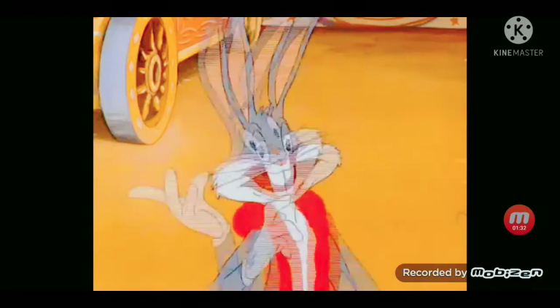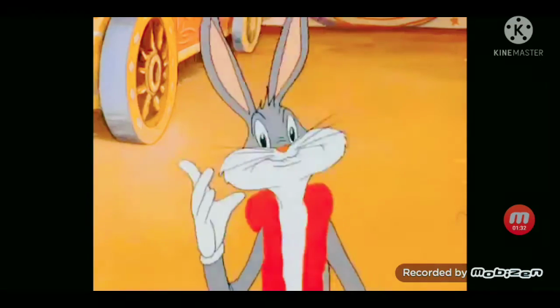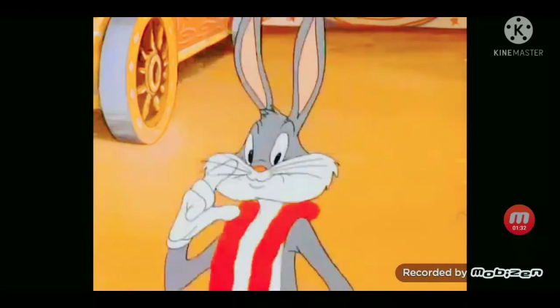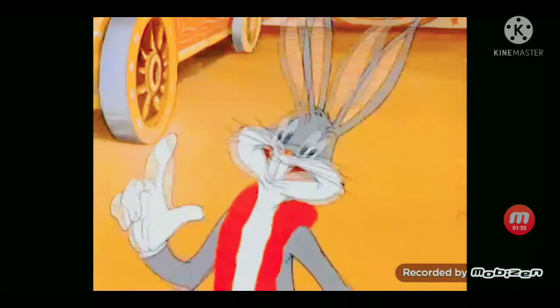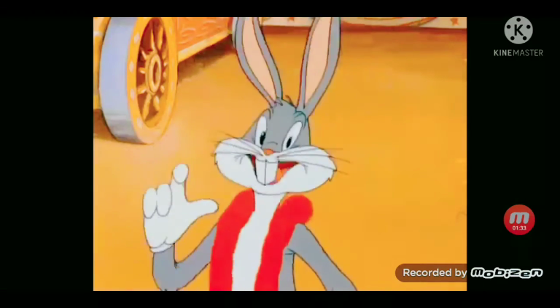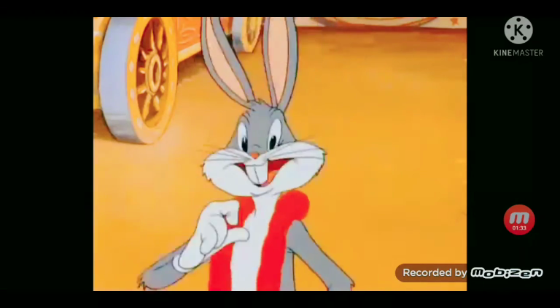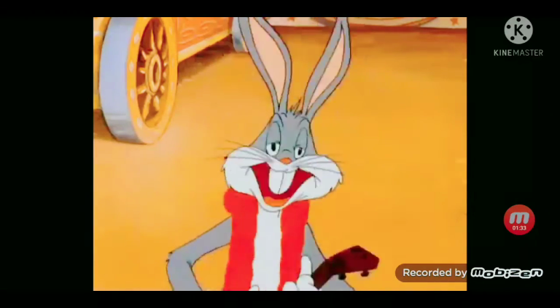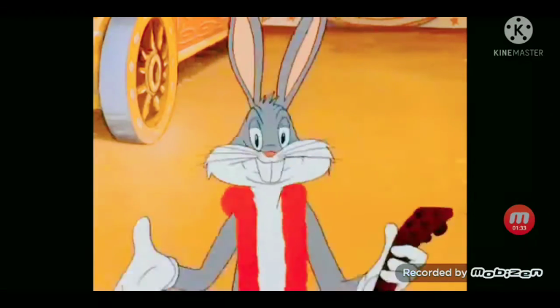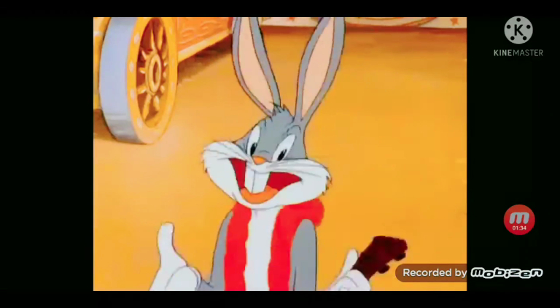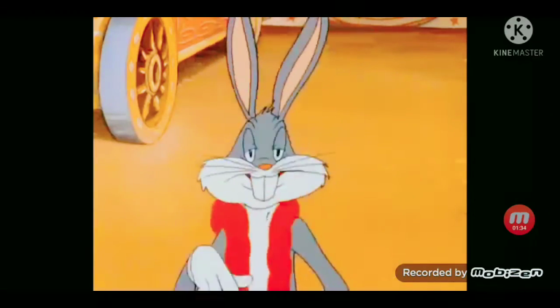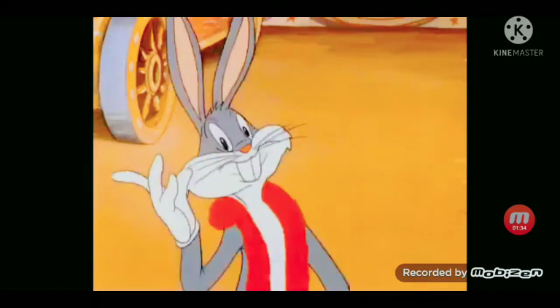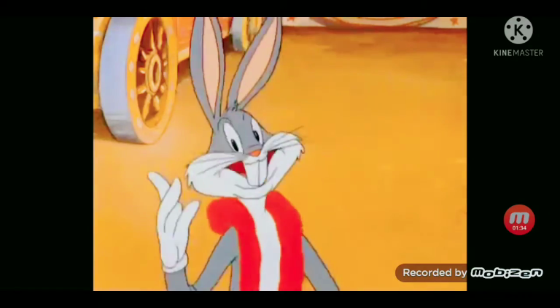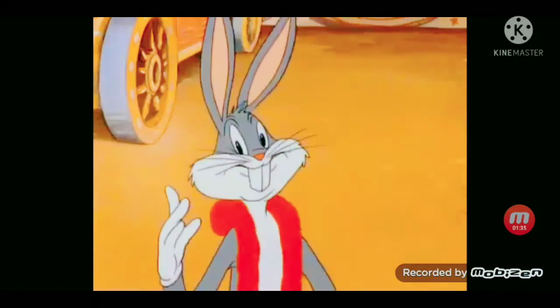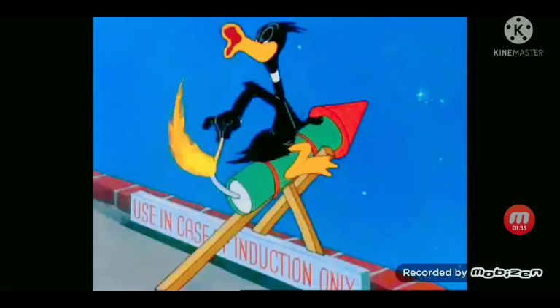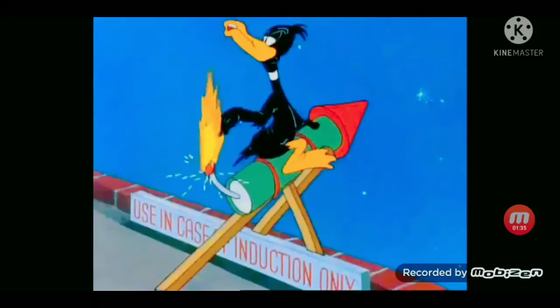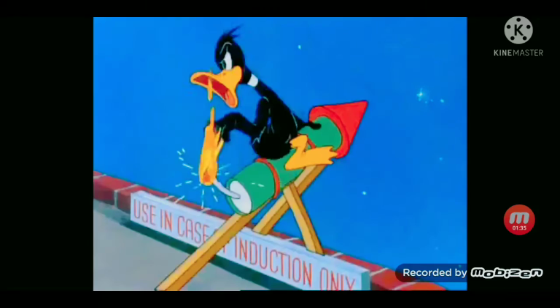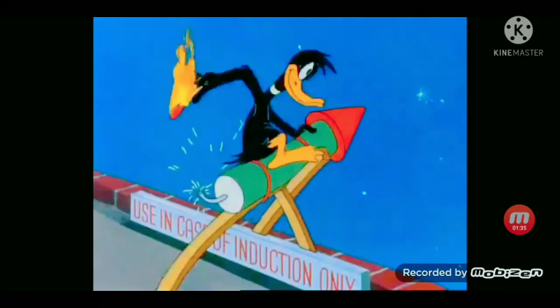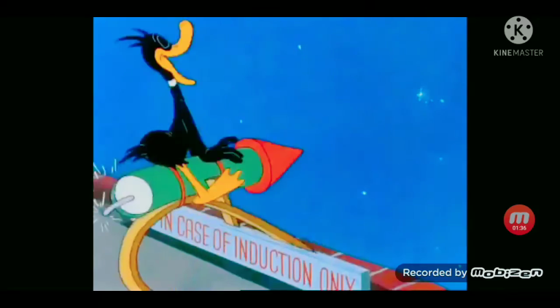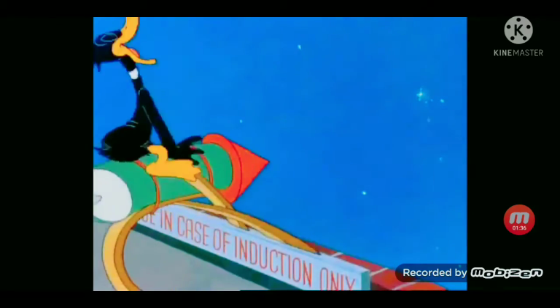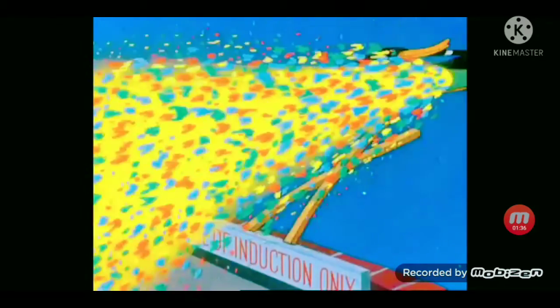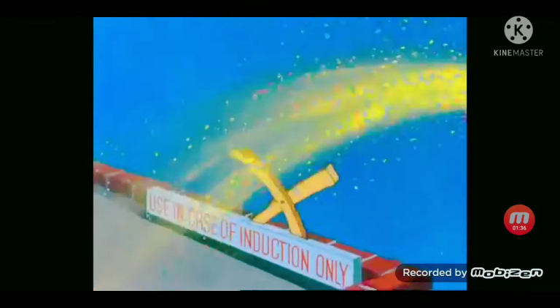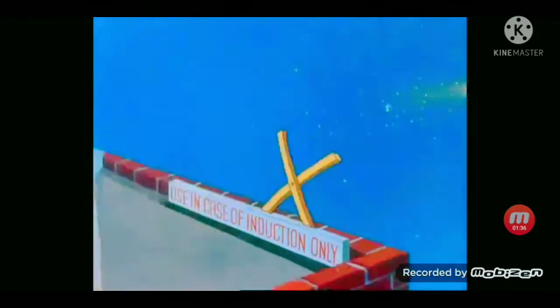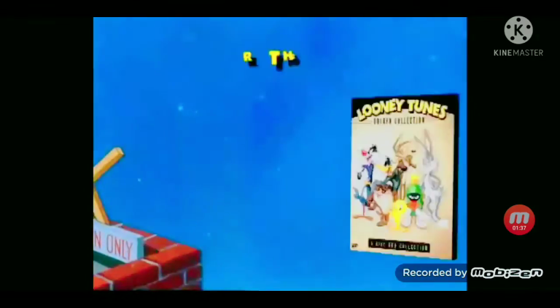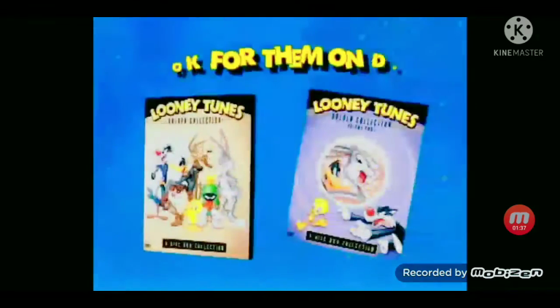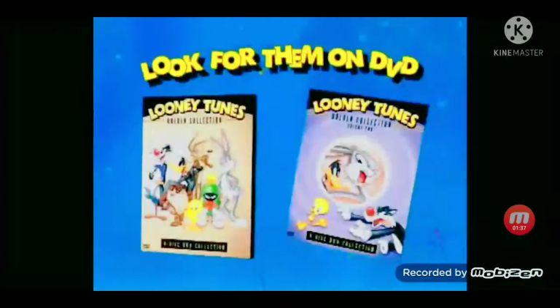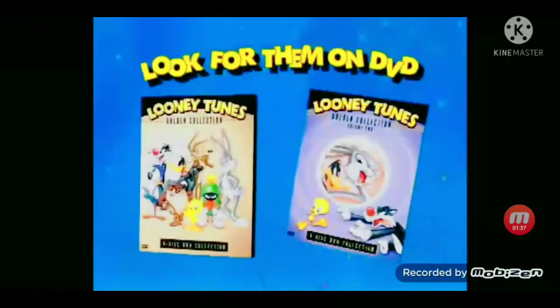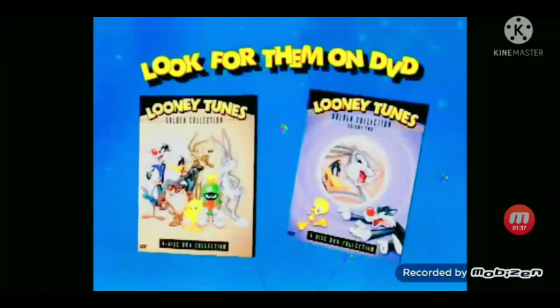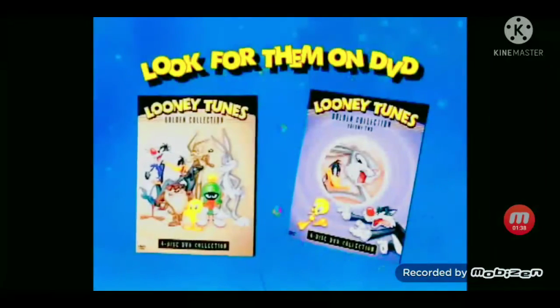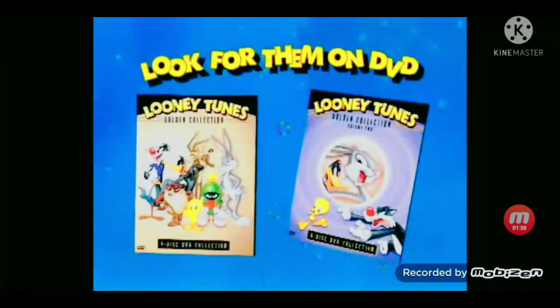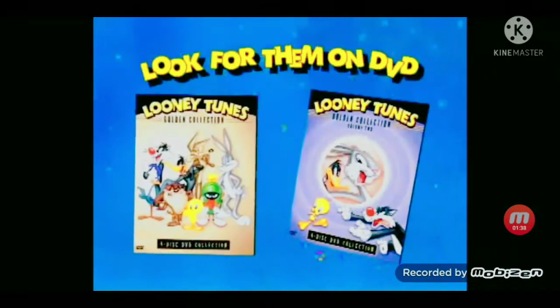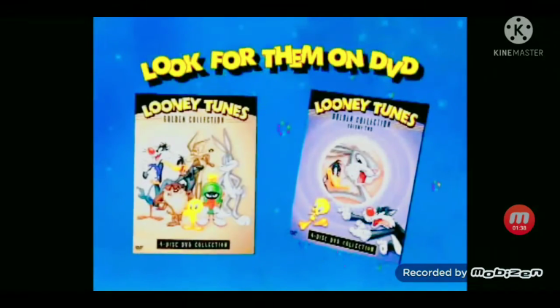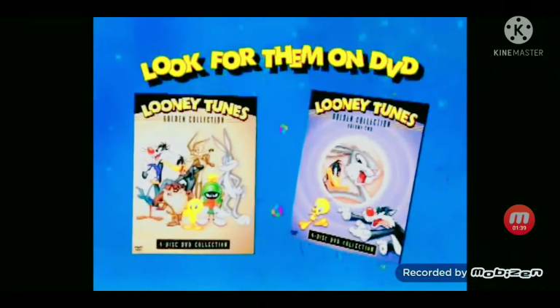We're also available for picnics, lodgments, students' parties. And be sure to look for Looney Tunes Golden Collection Volumes 1 and 2.